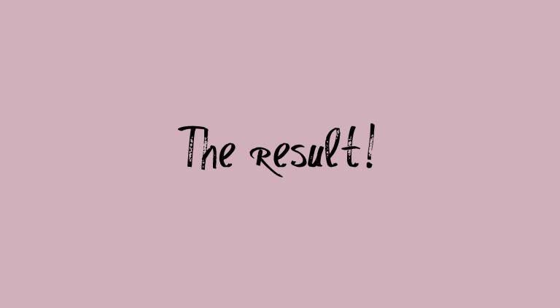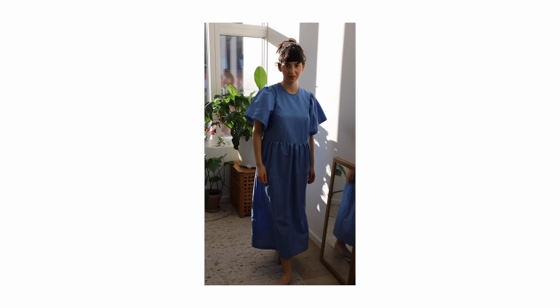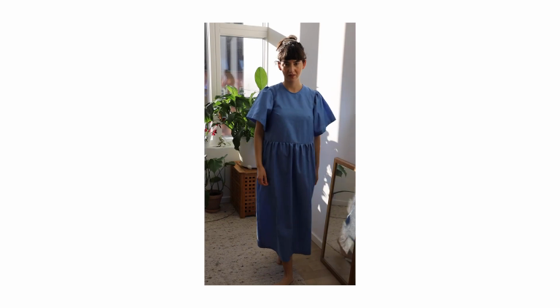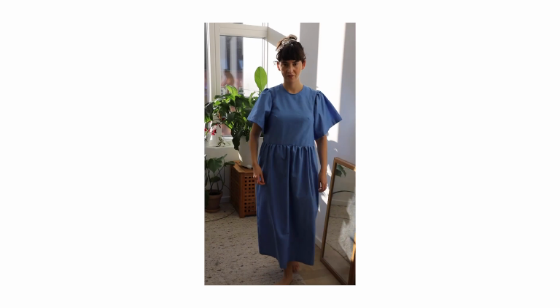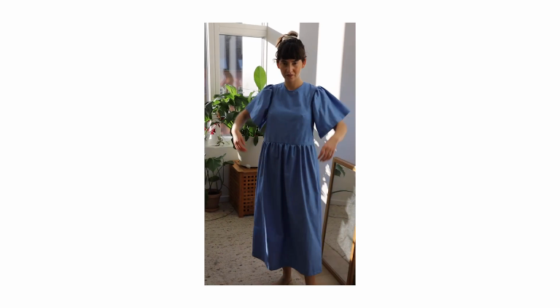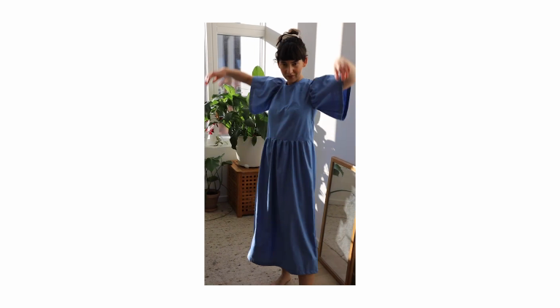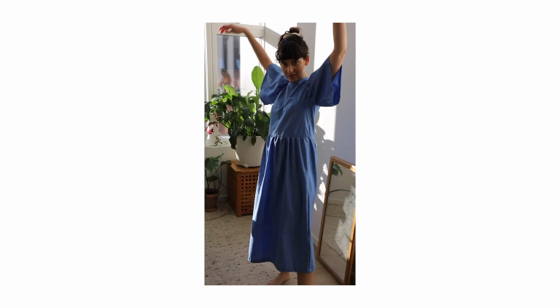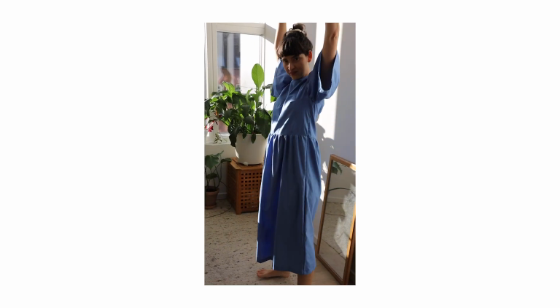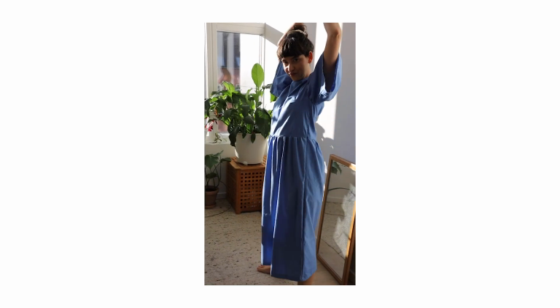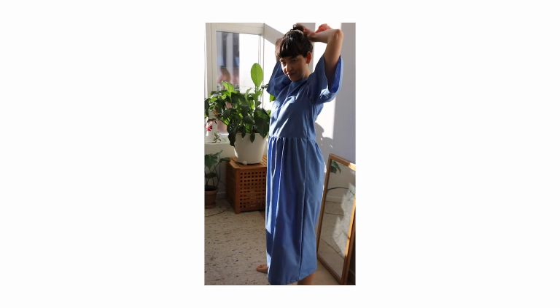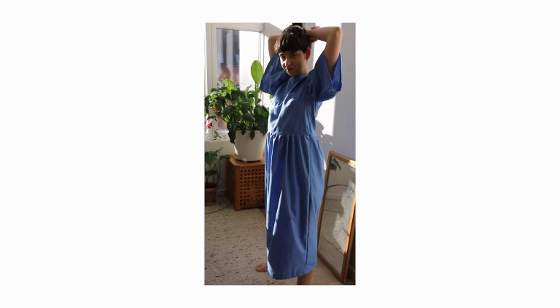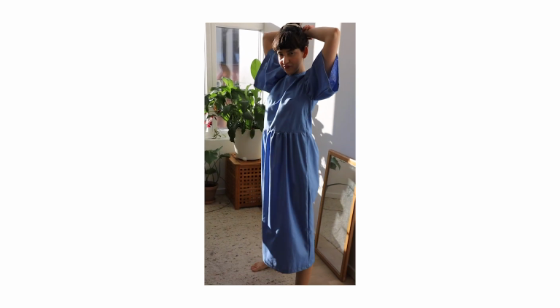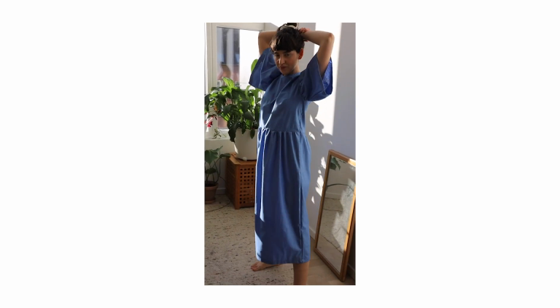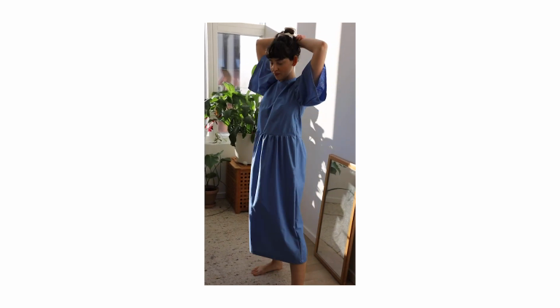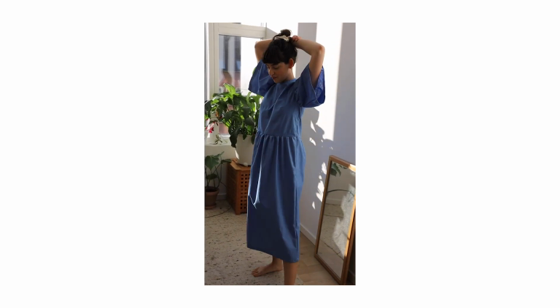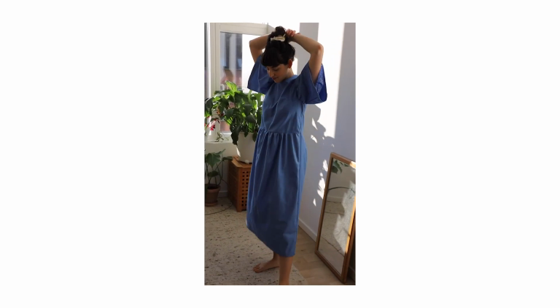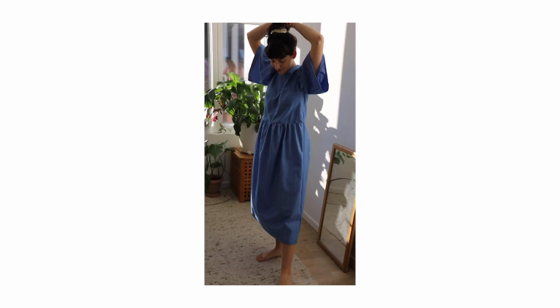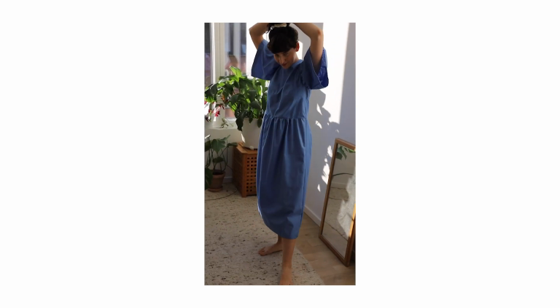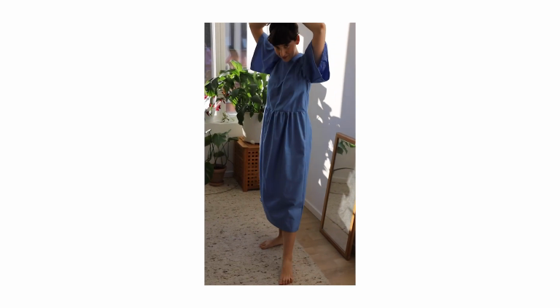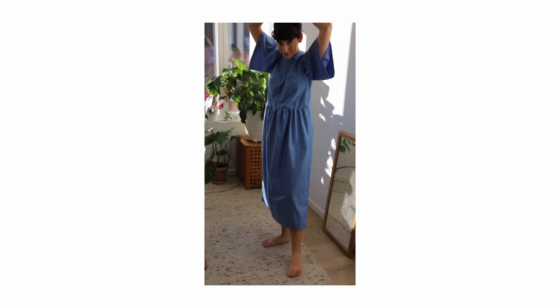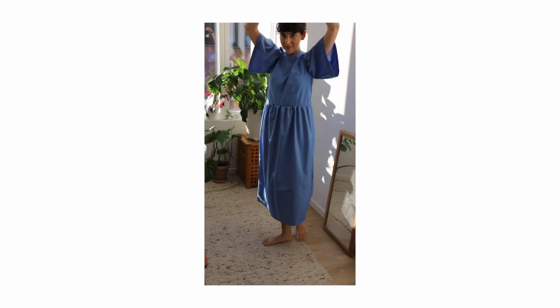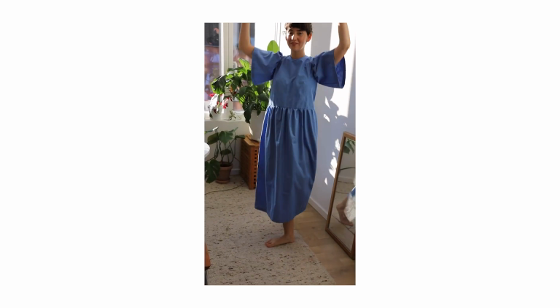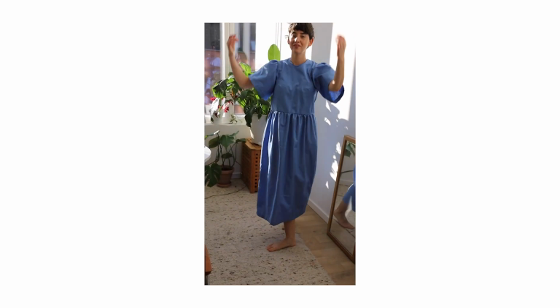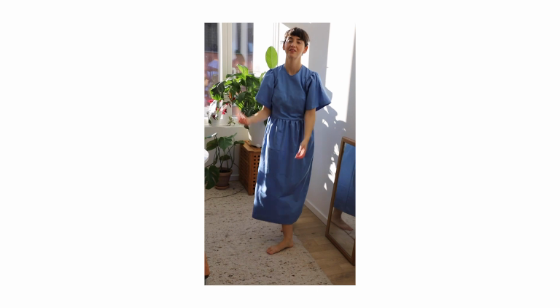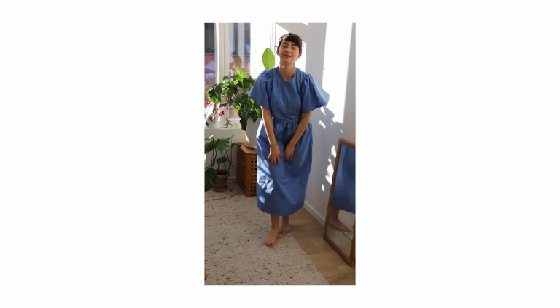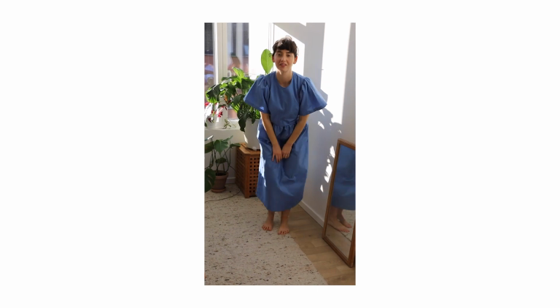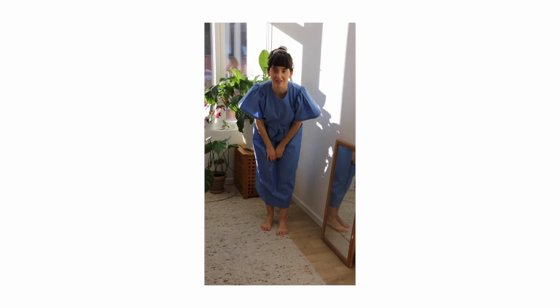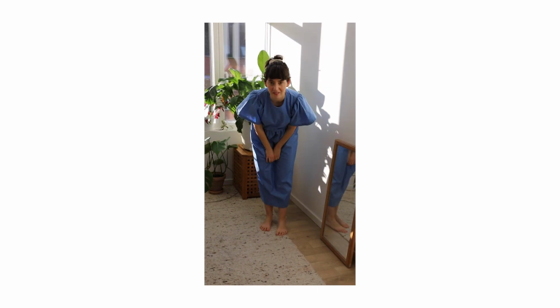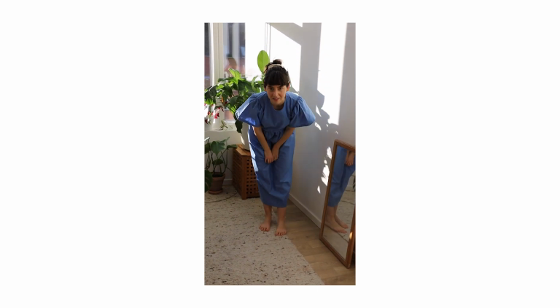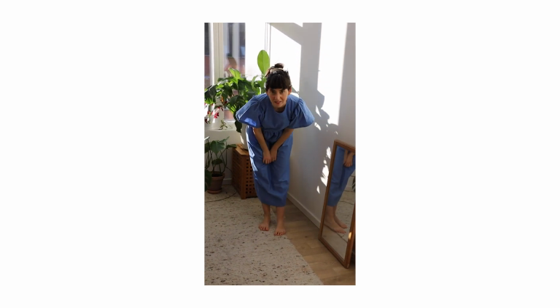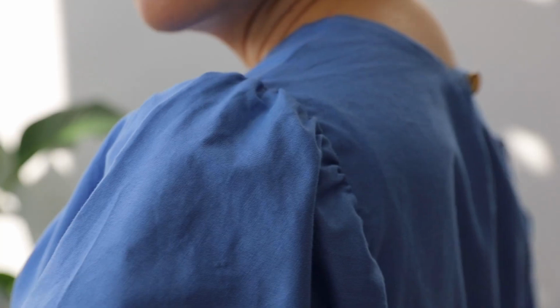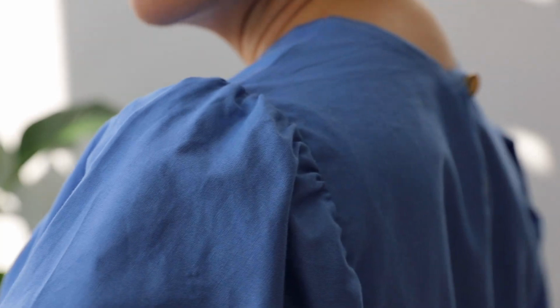Yay, we made it! A dress completely without a pattern!